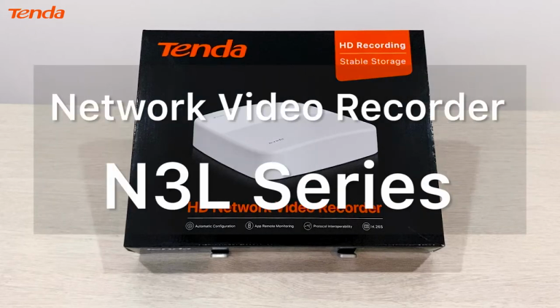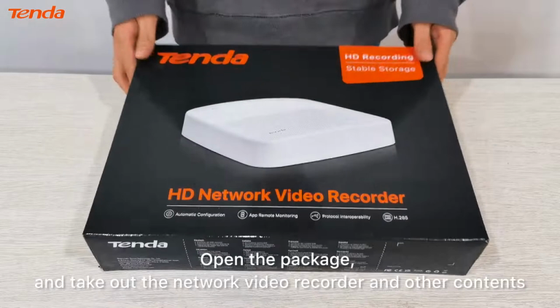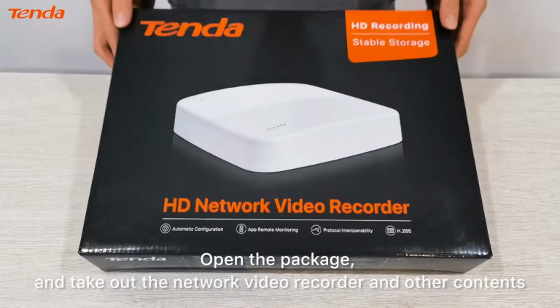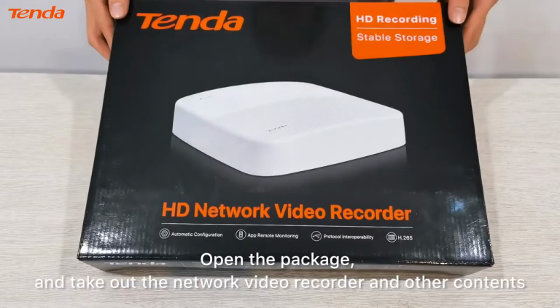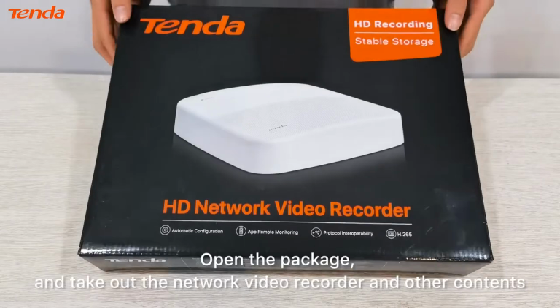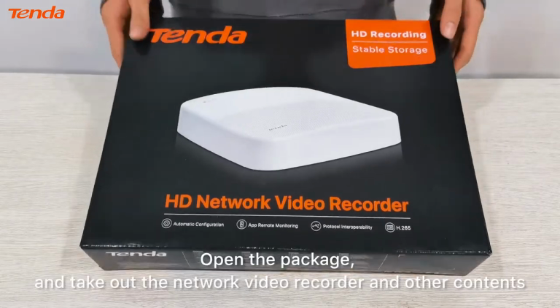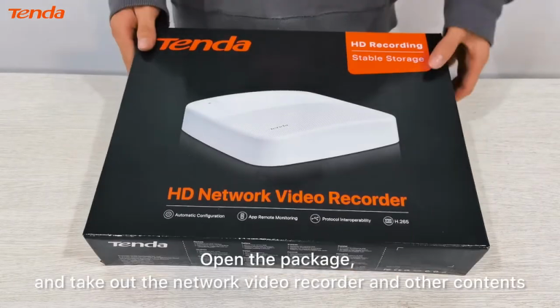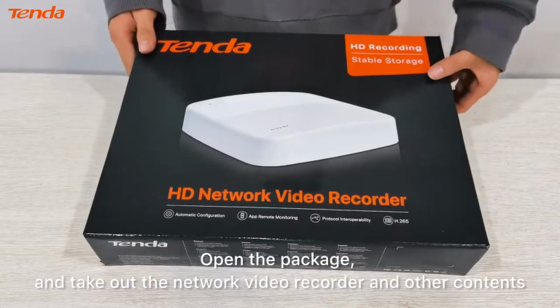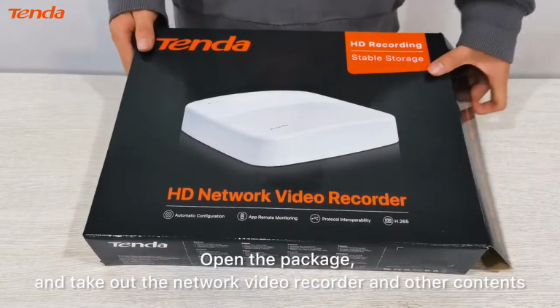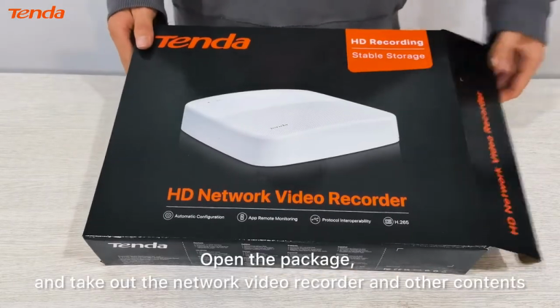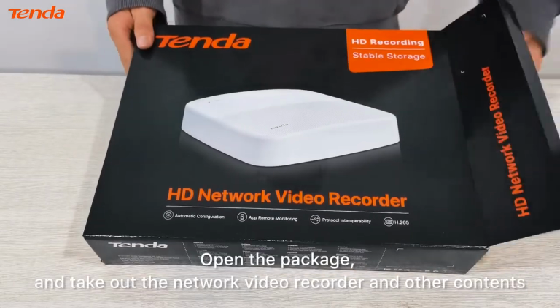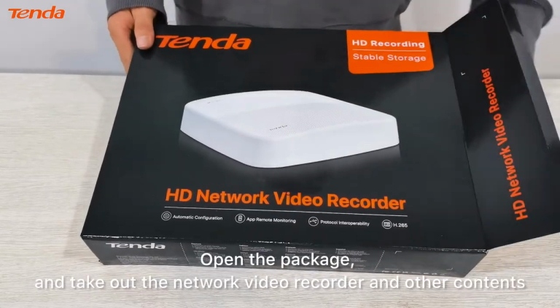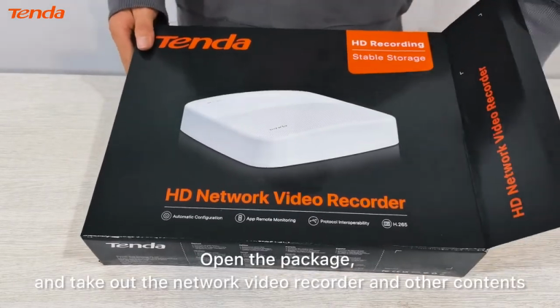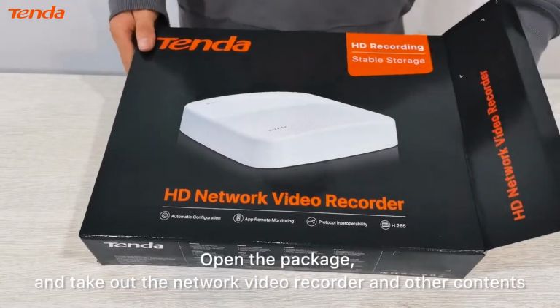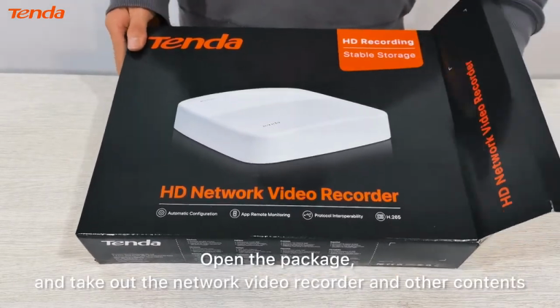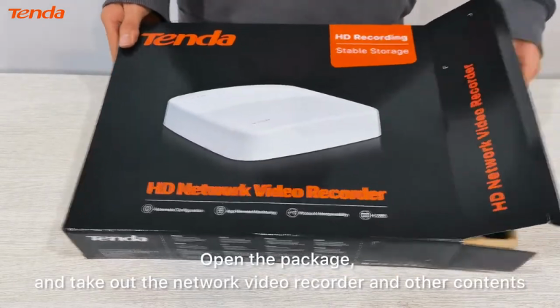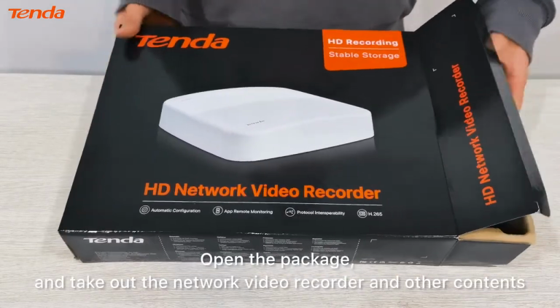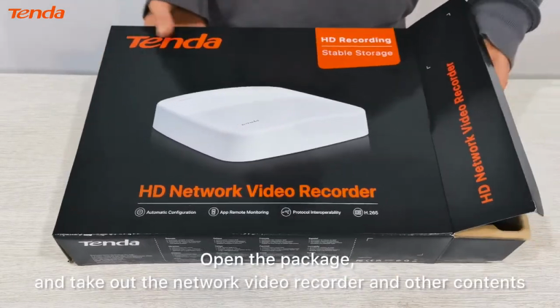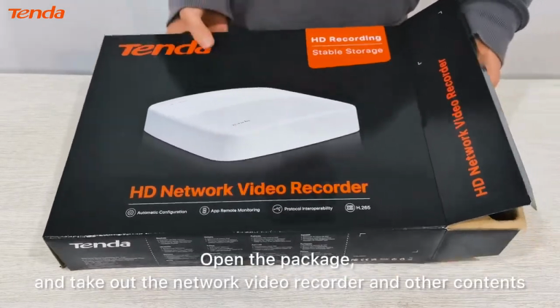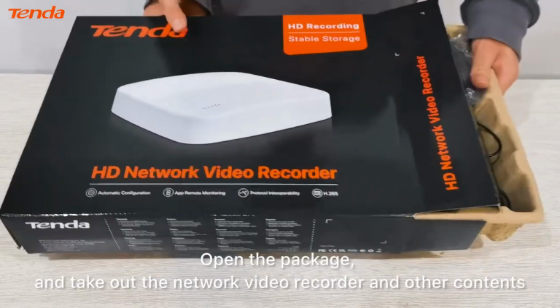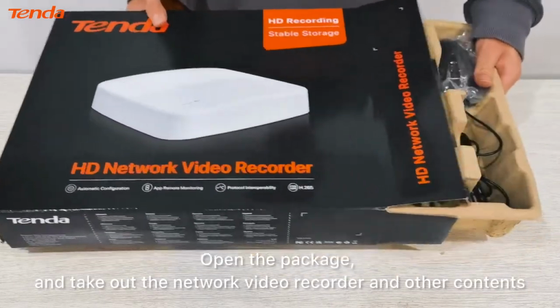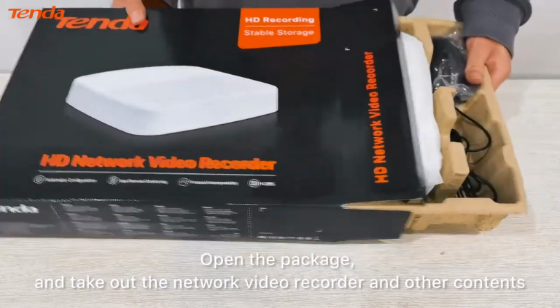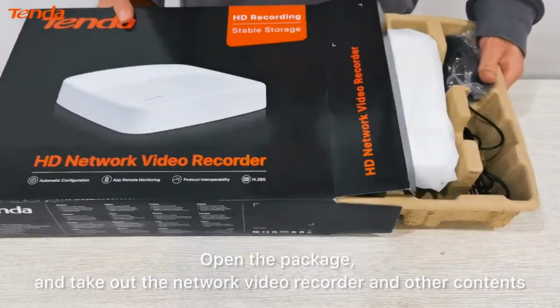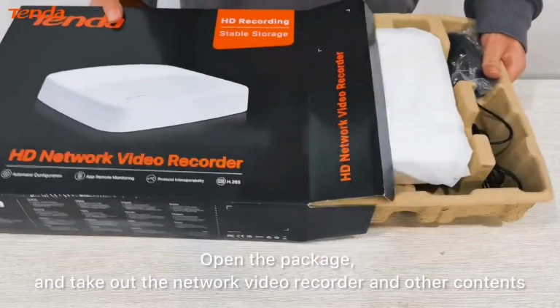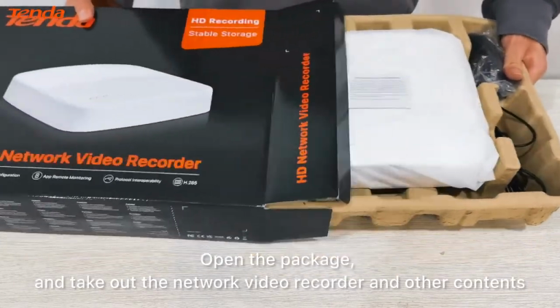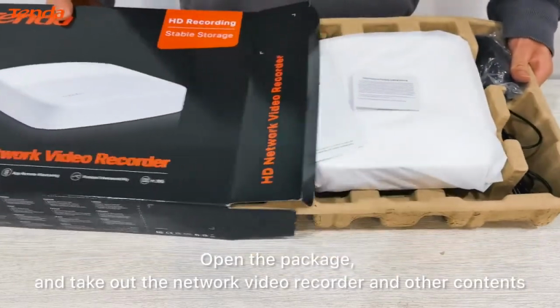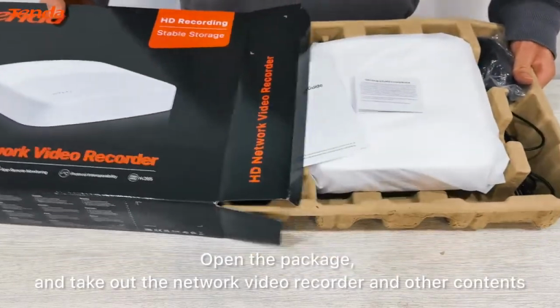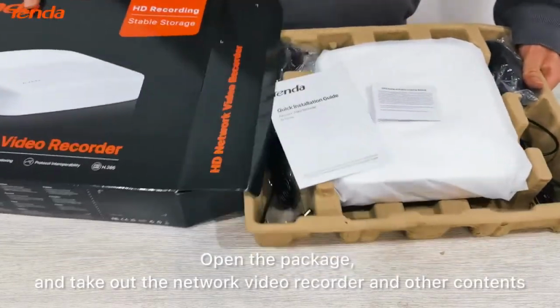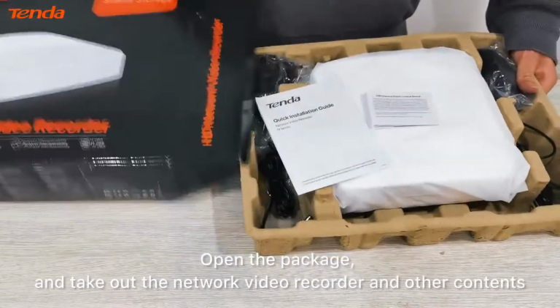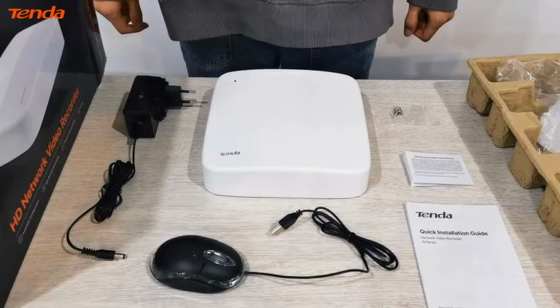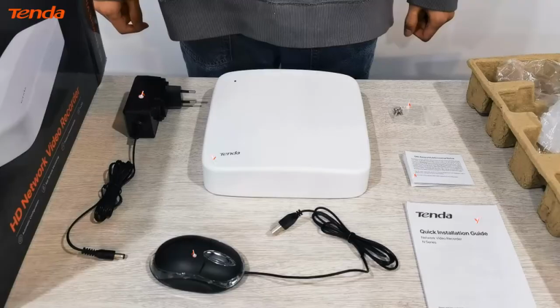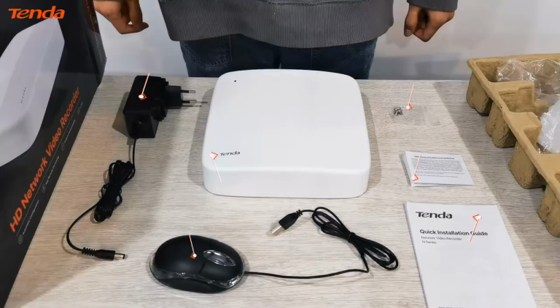Open the package and take out the network video recorder and other contents.